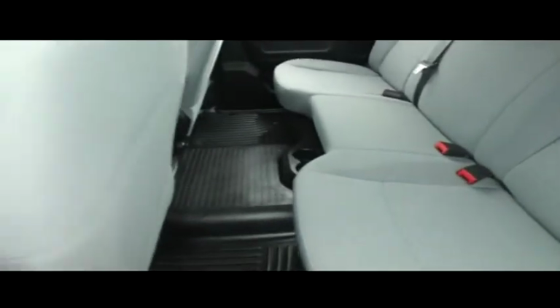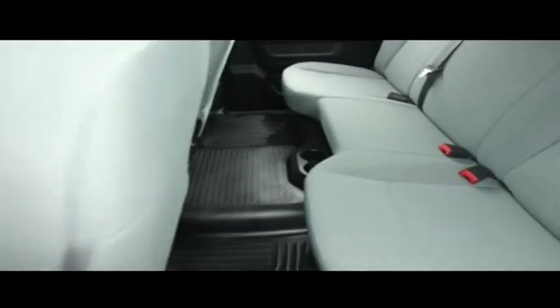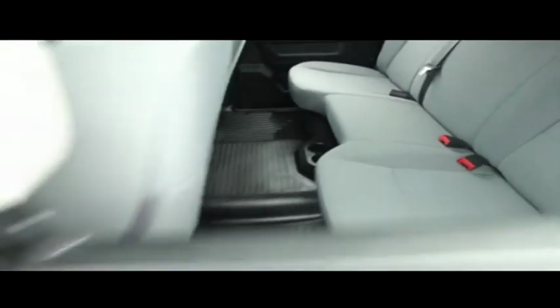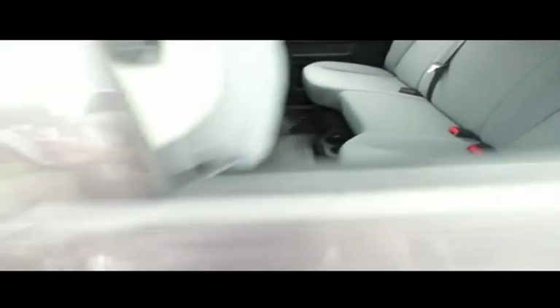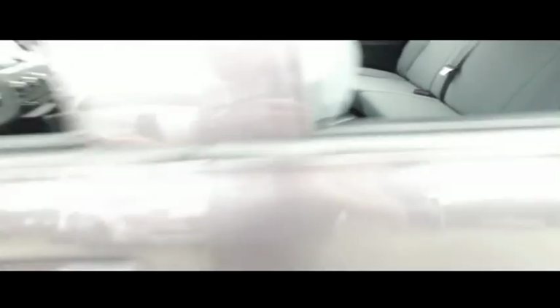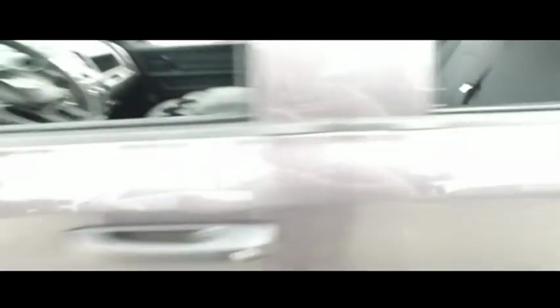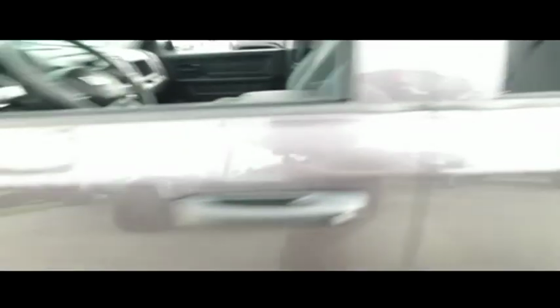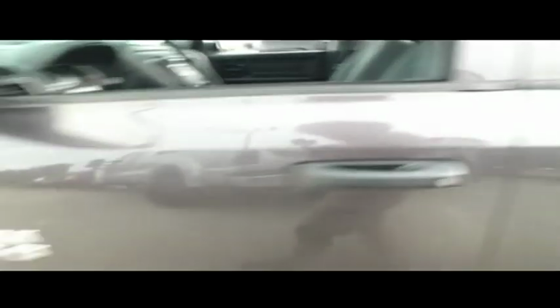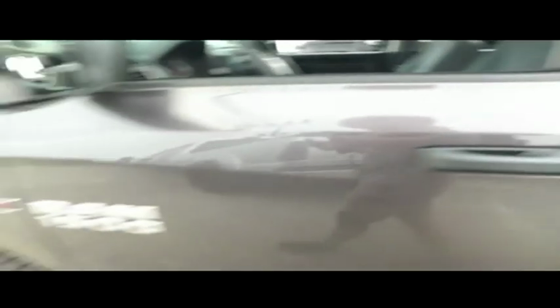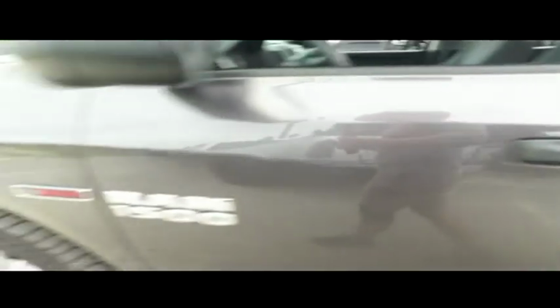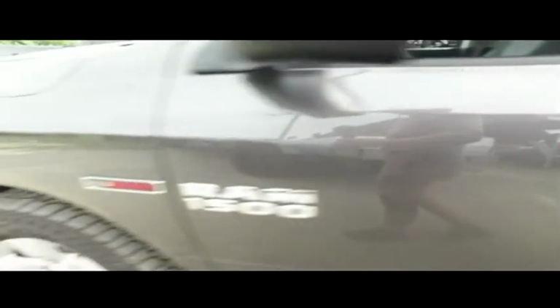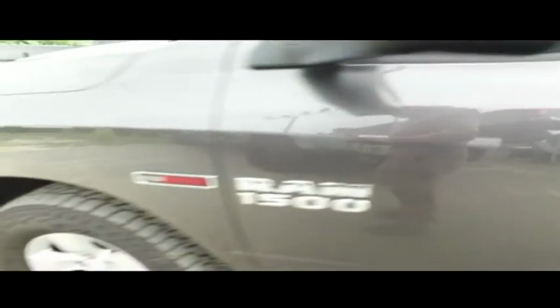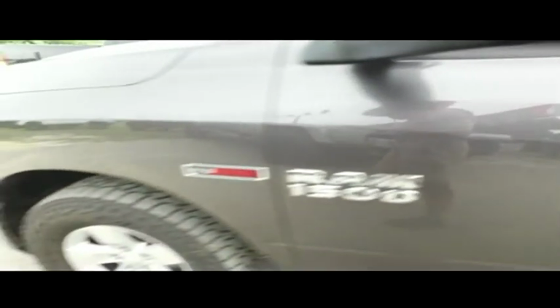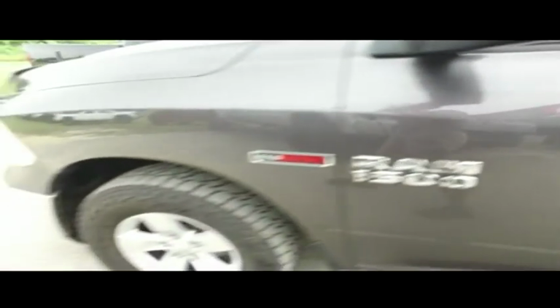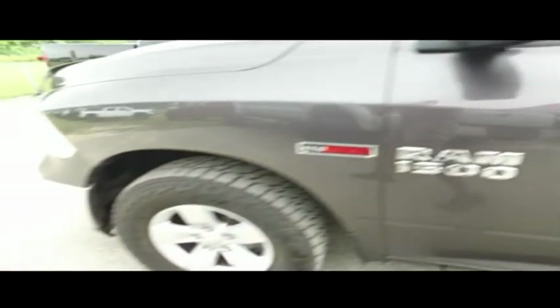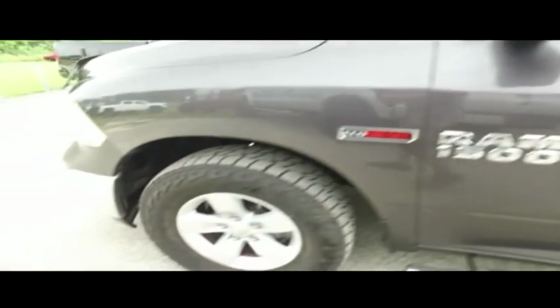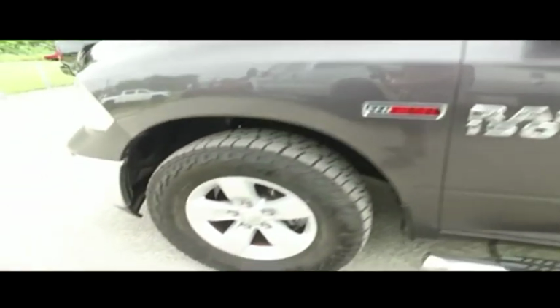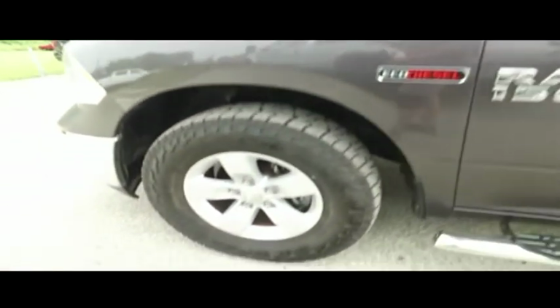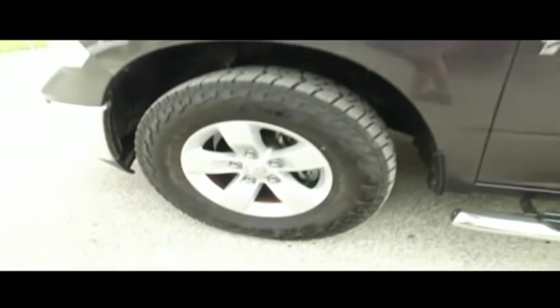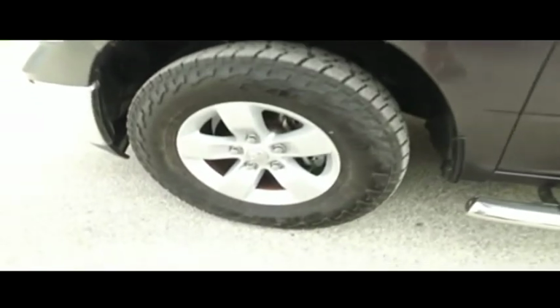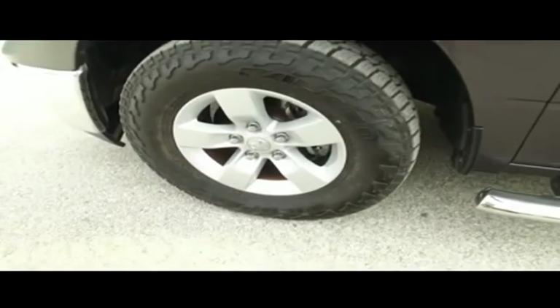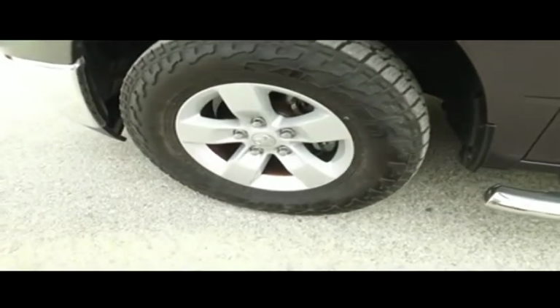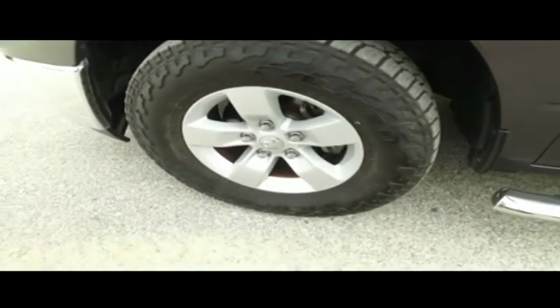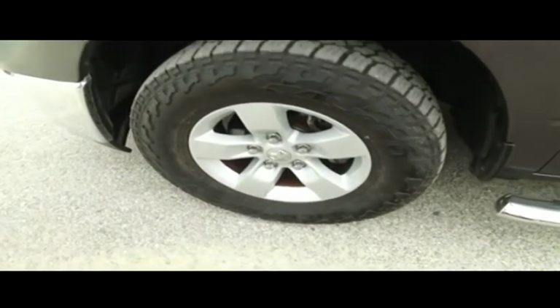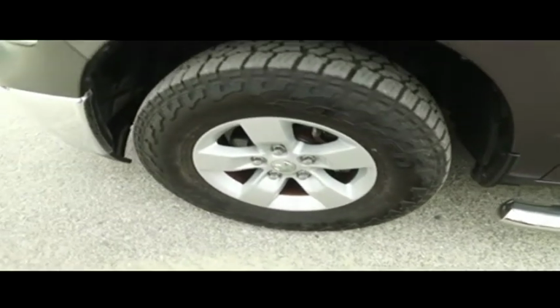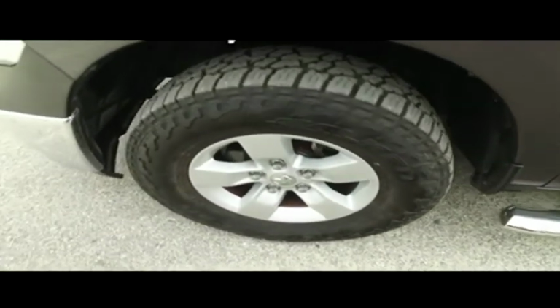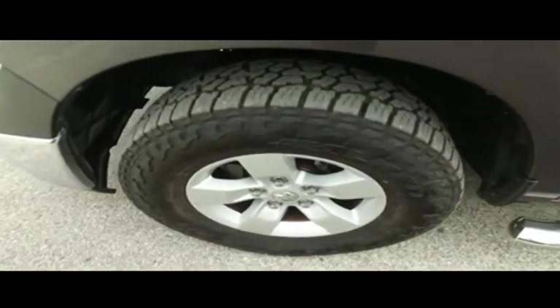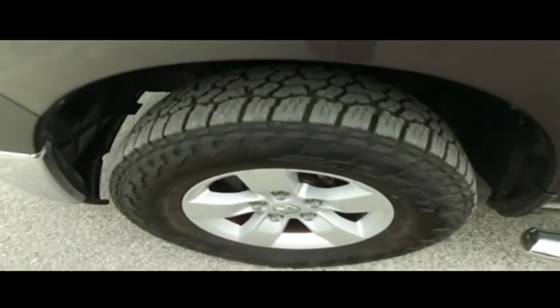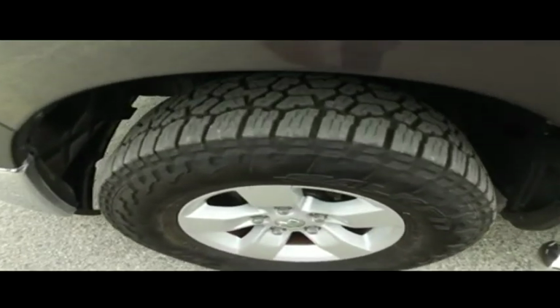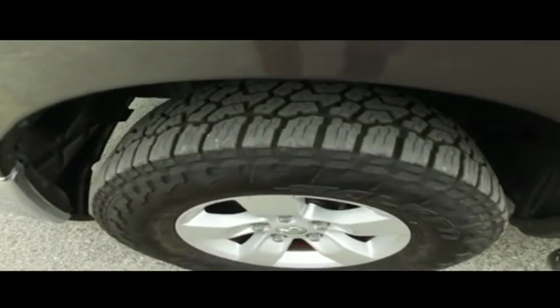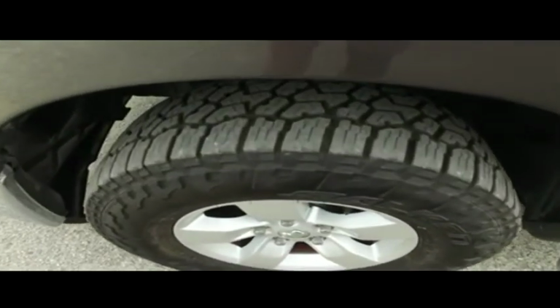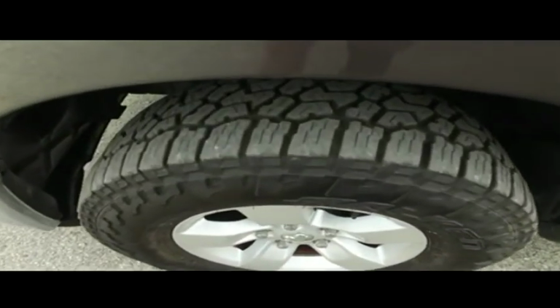This Ram EcoDiesel is stacked. You got those beautiful wheels — a very beefy, very meaty set of tires.